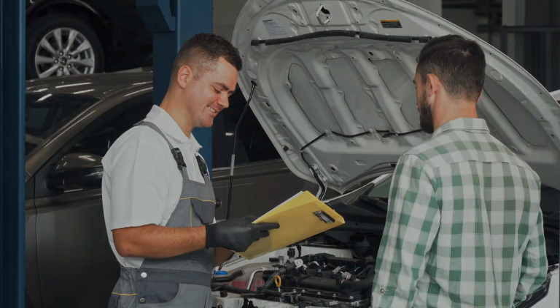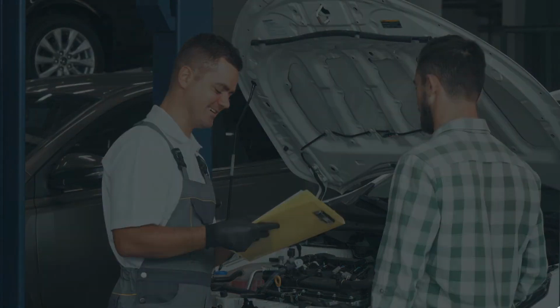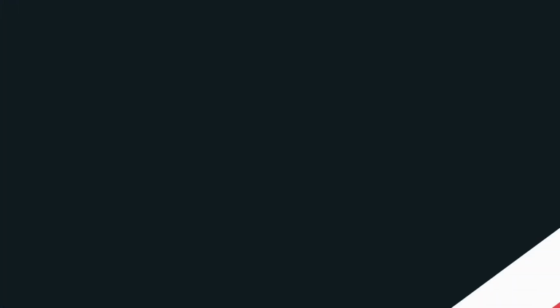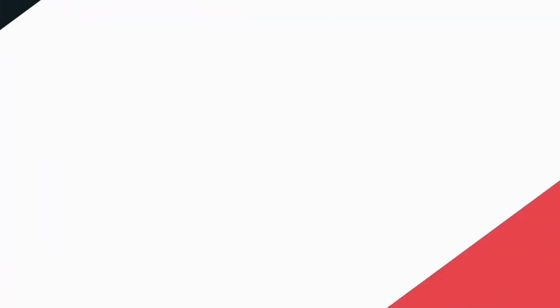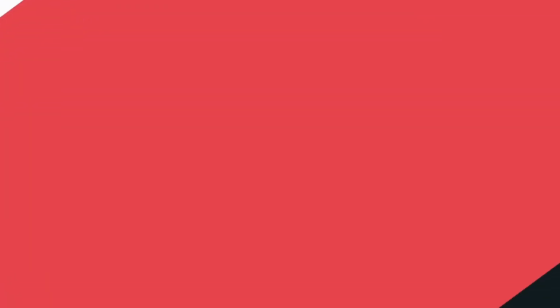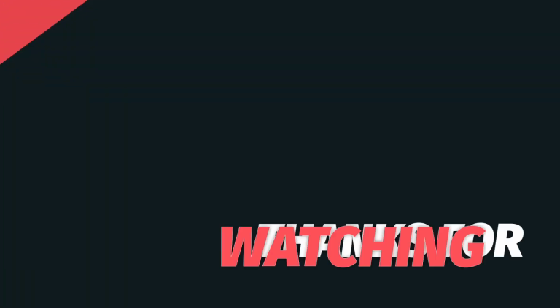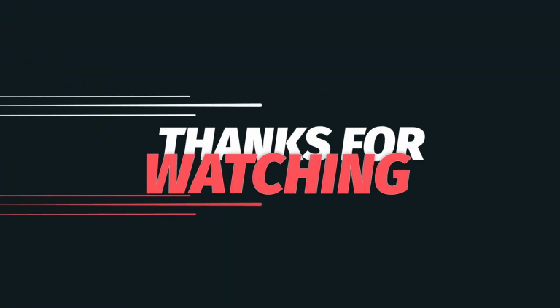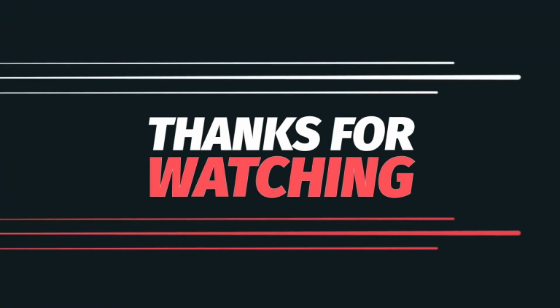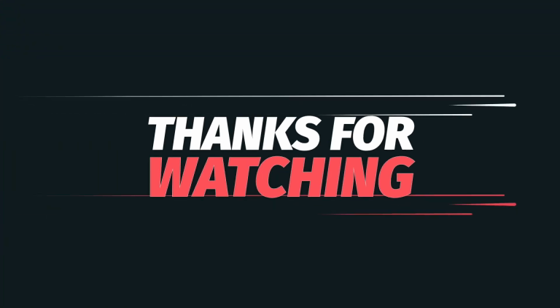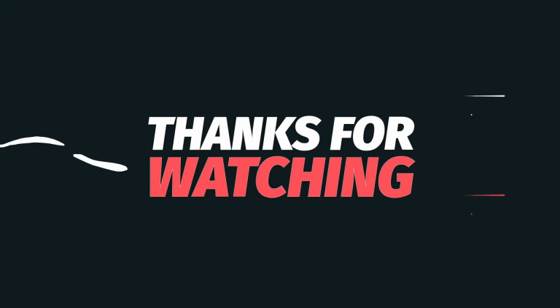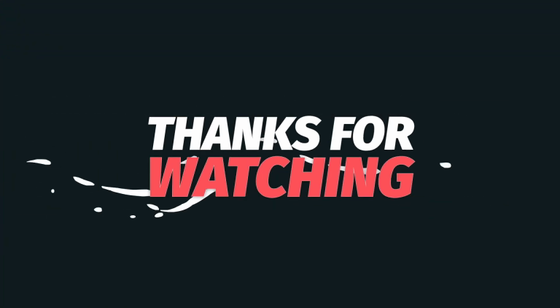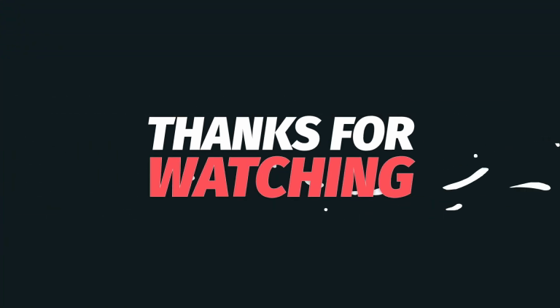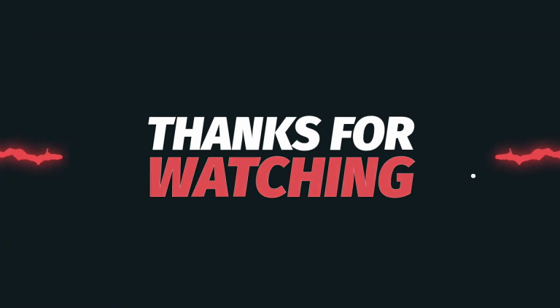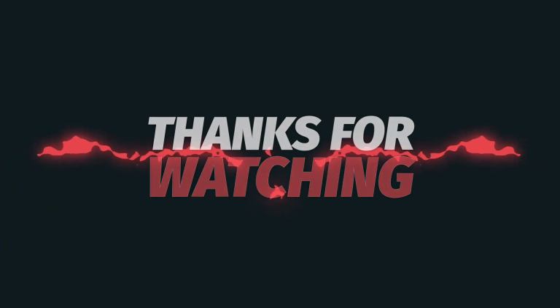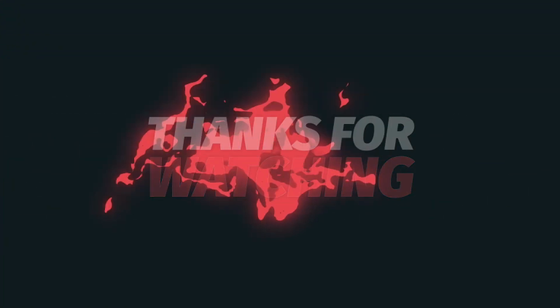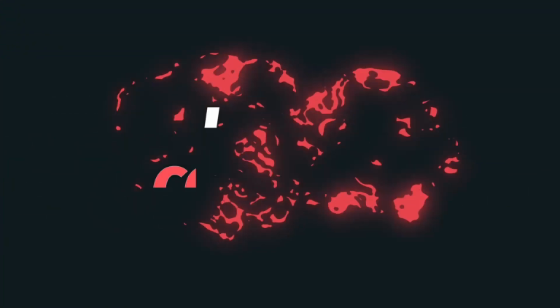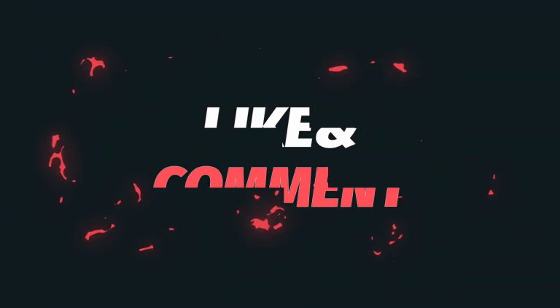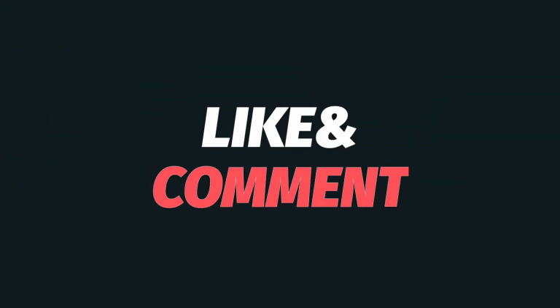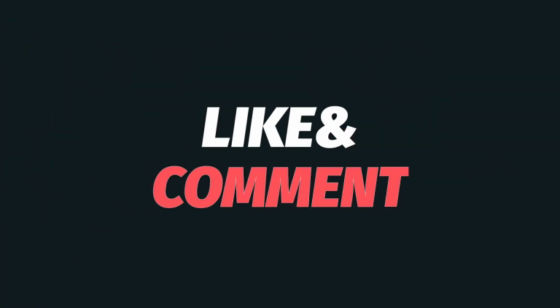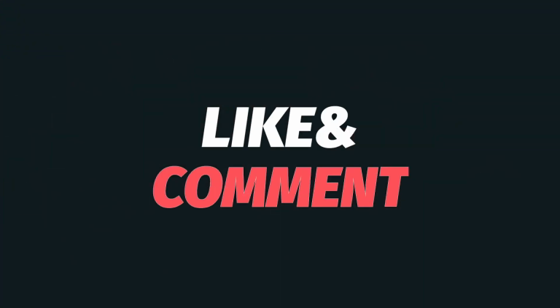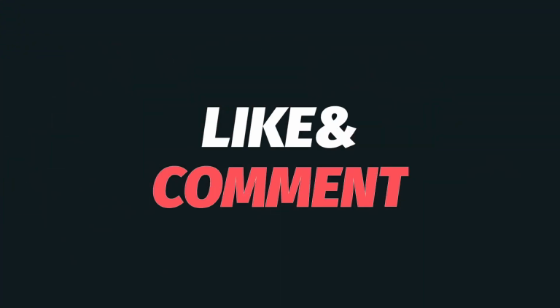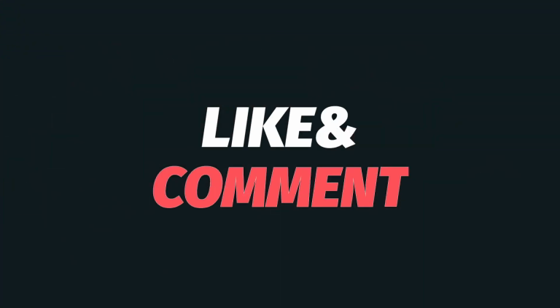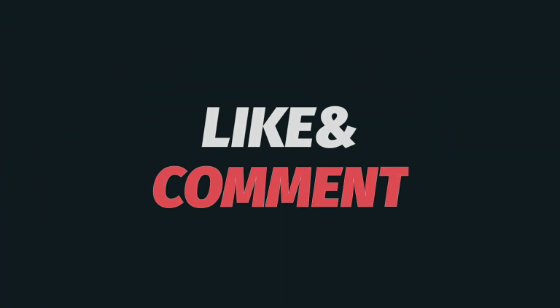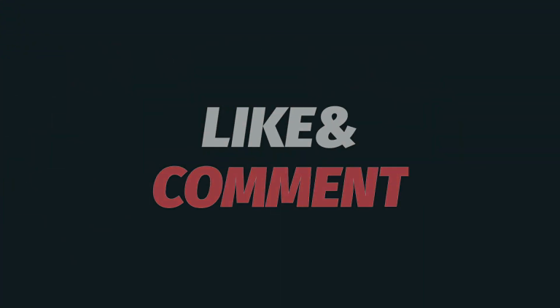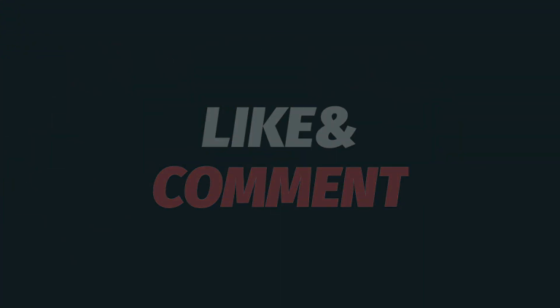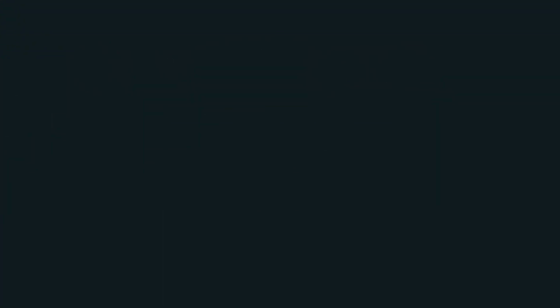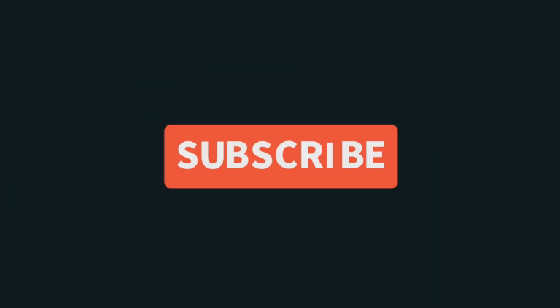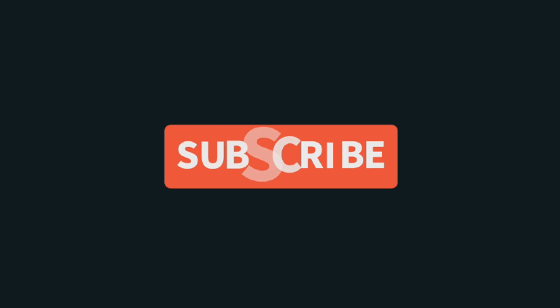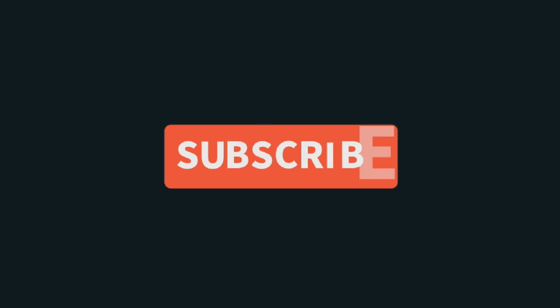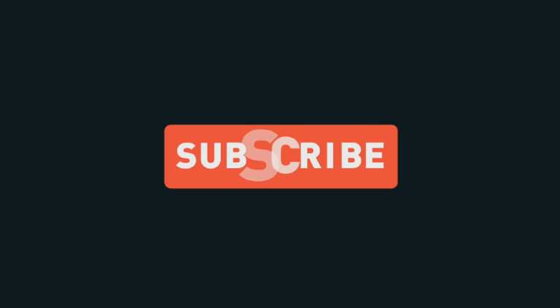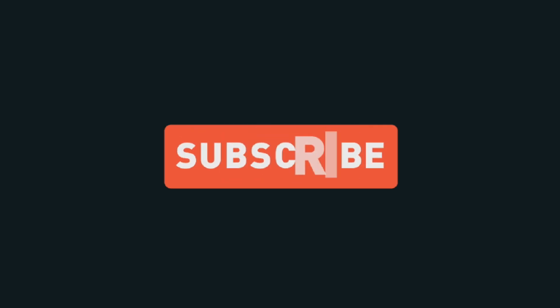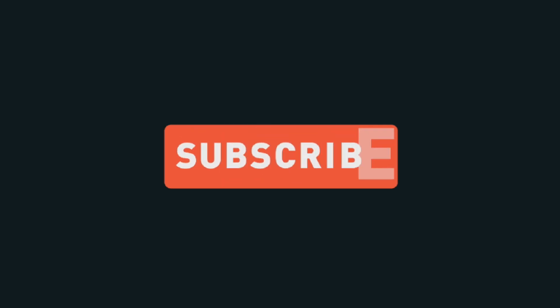Thanks for watching. If you found this video helpful, like and comment, and don't forget to subscribe.